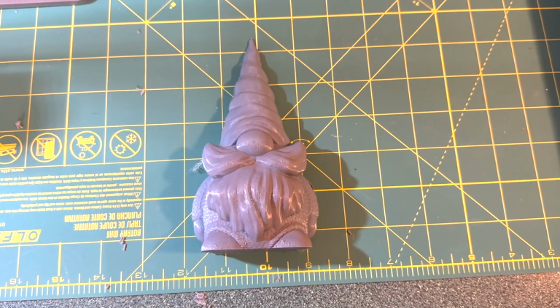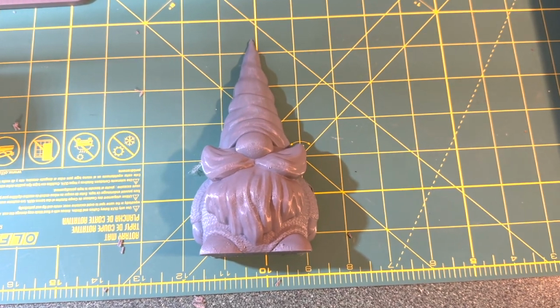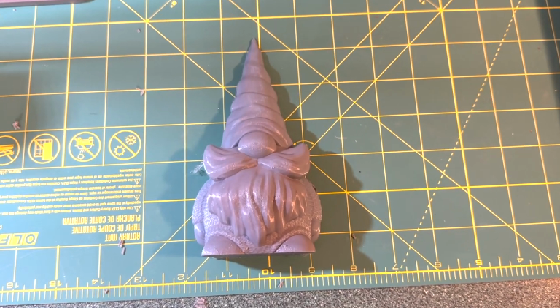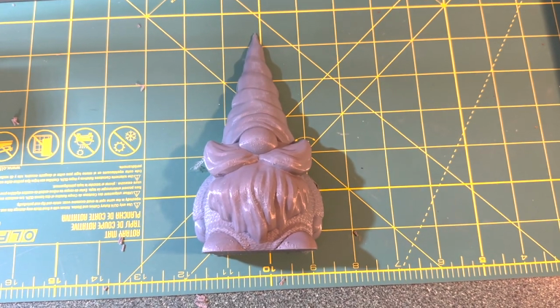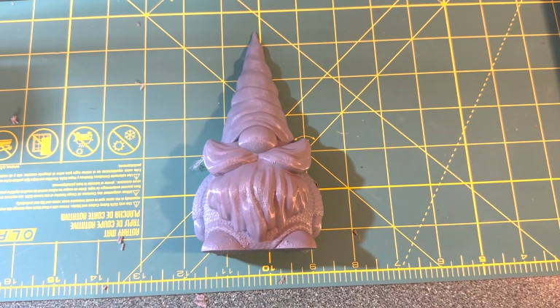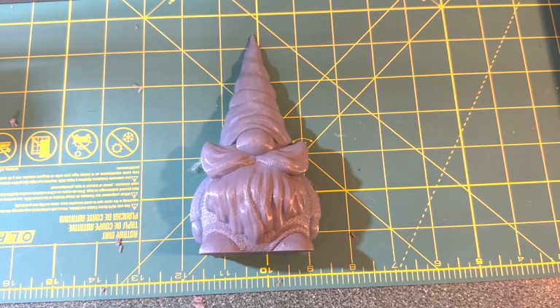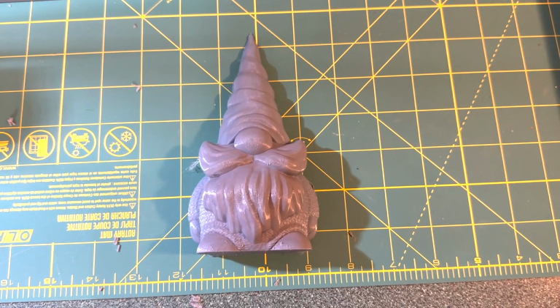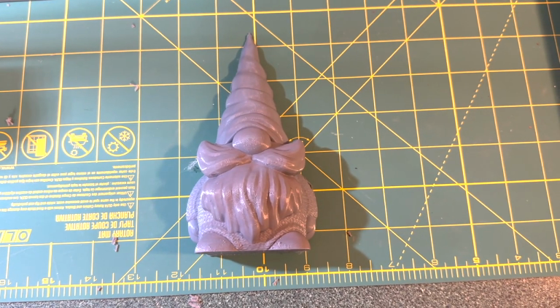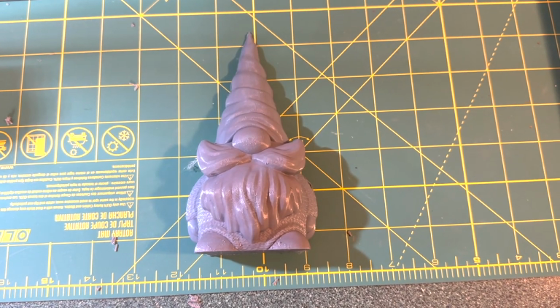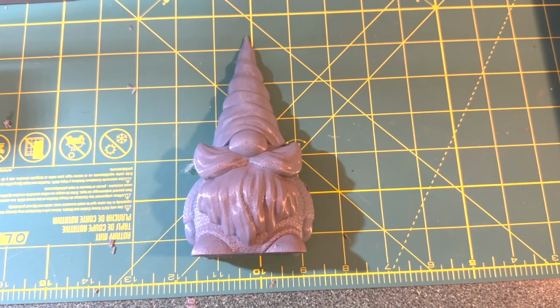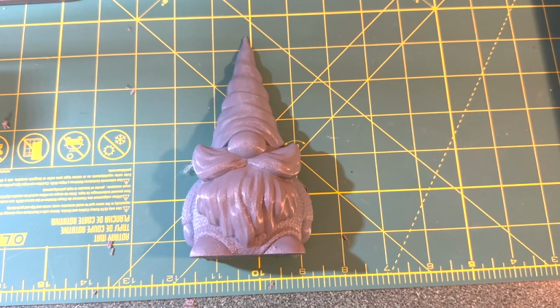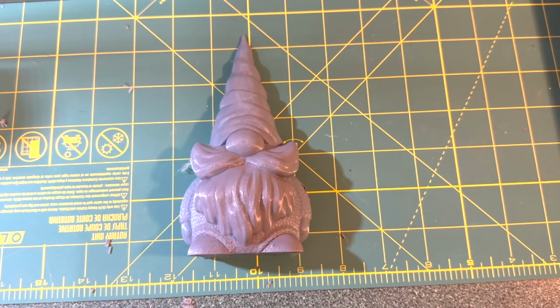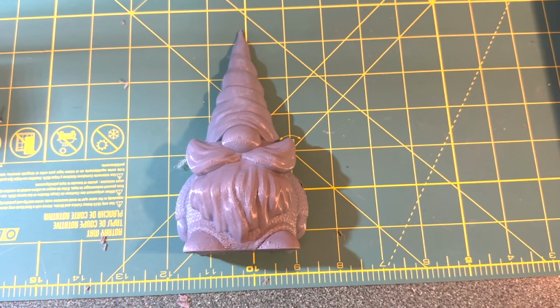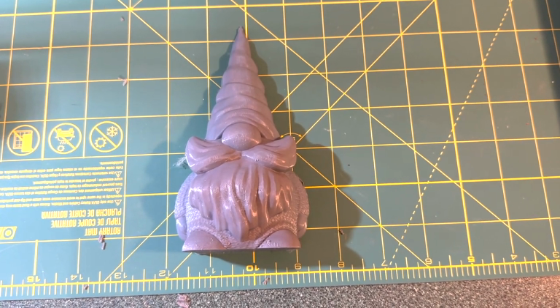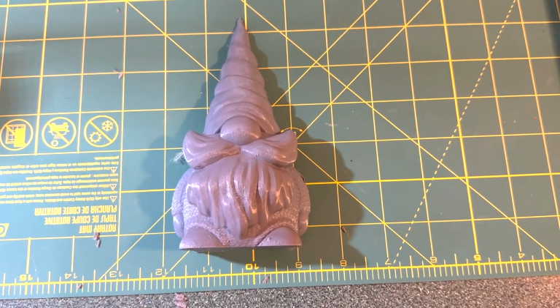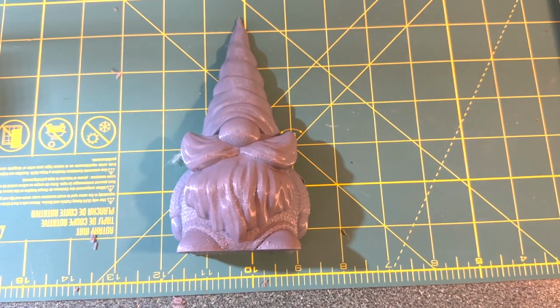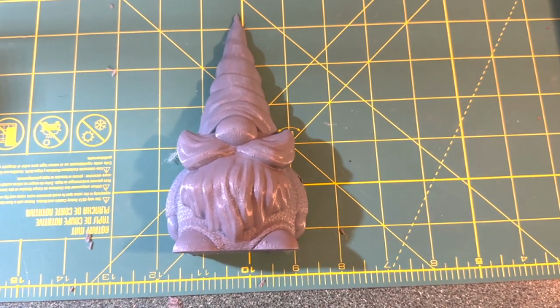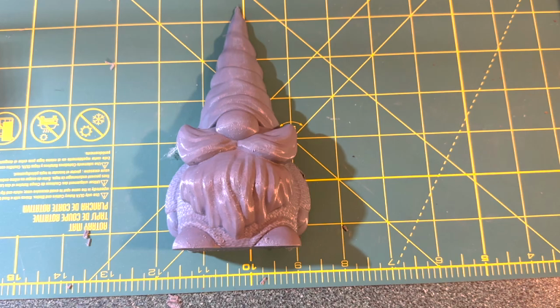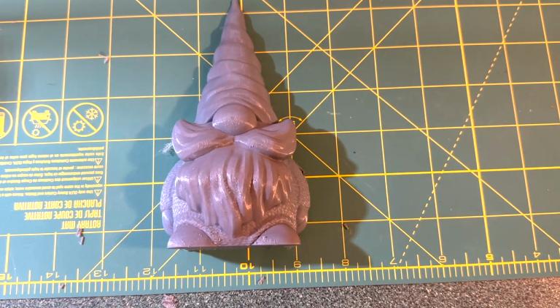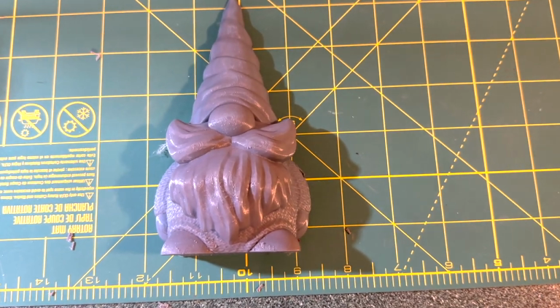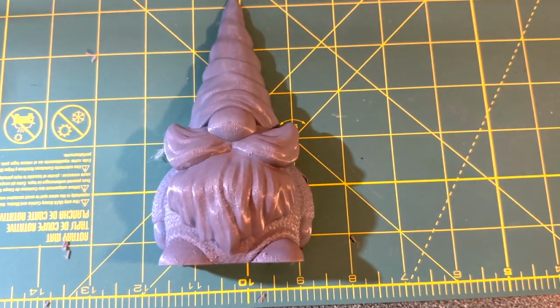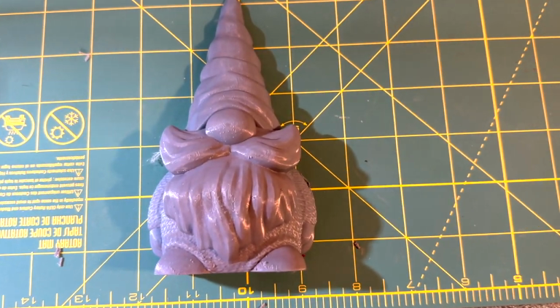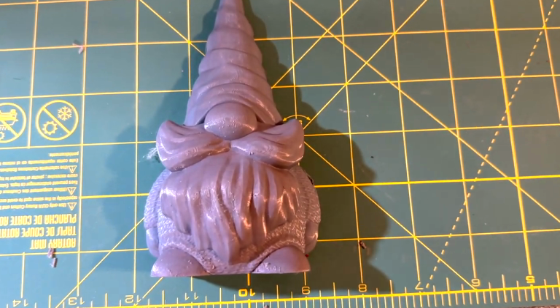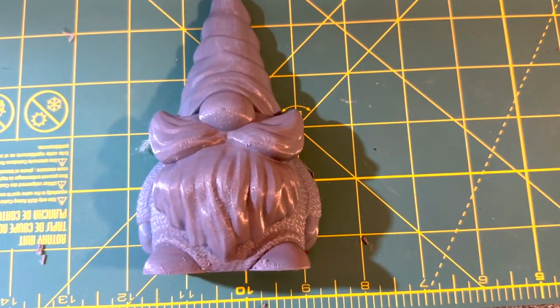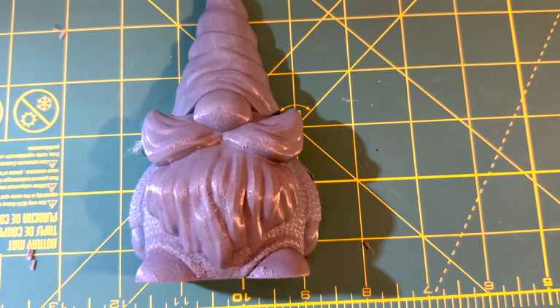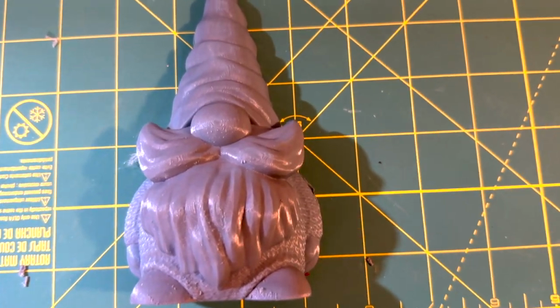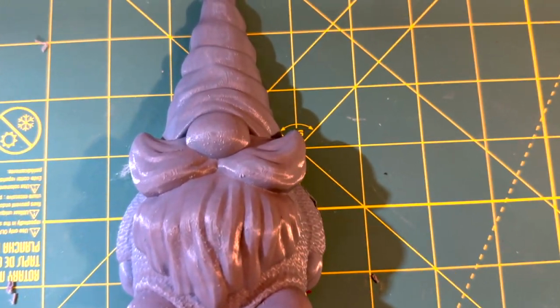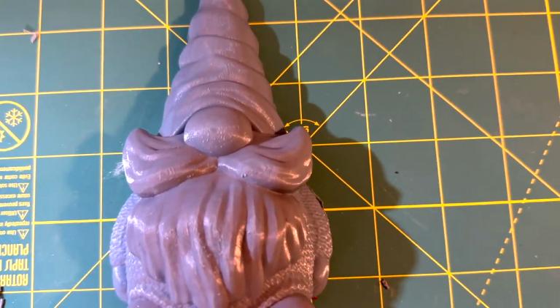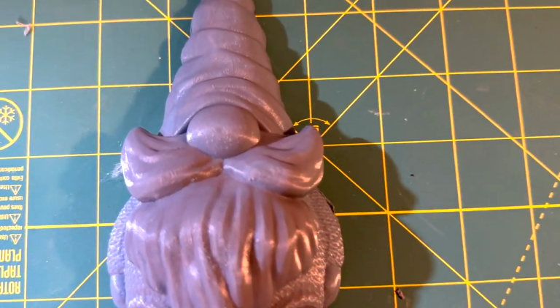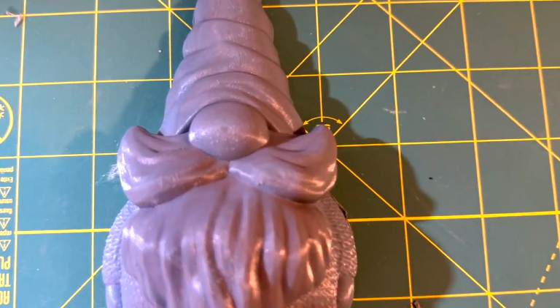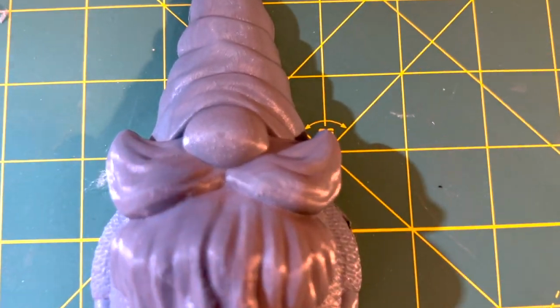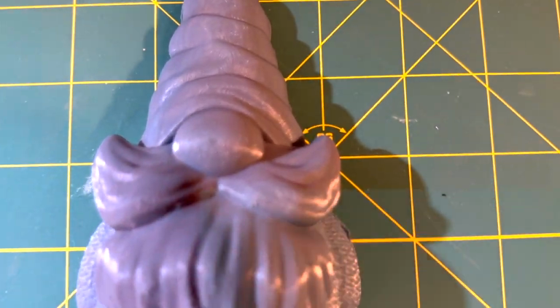Oh, I think I've got an obsession. Now I'm splitting gnomes in half. What do you think I'm going to do with this guy?